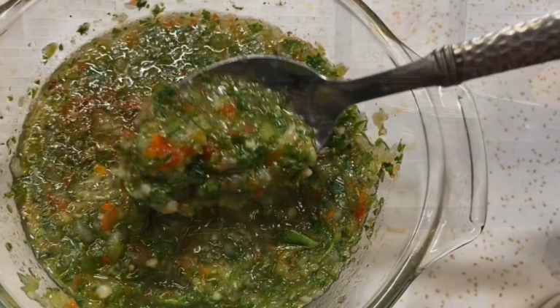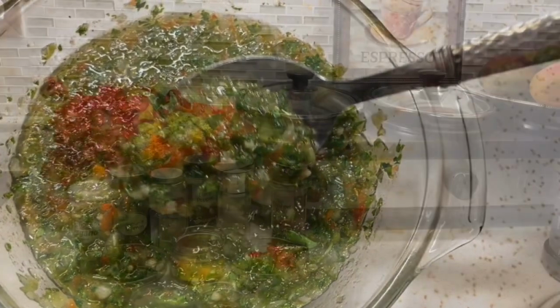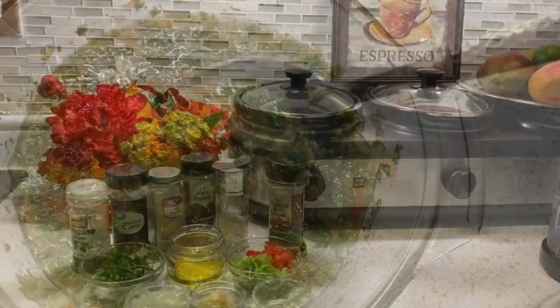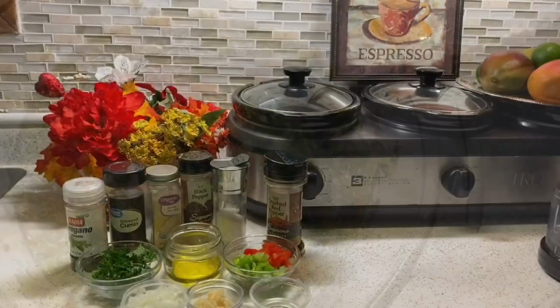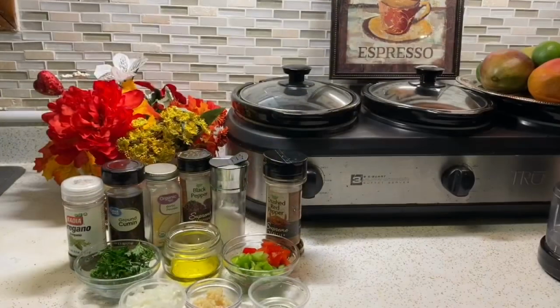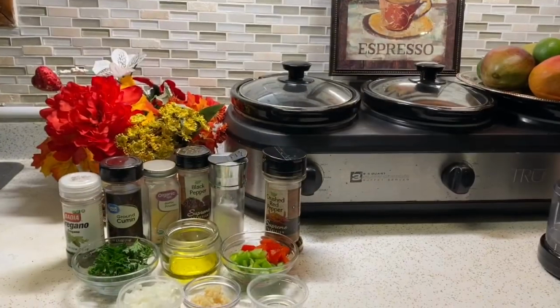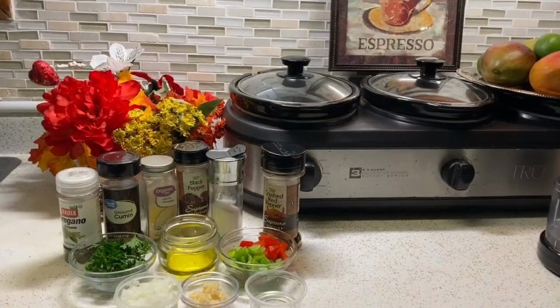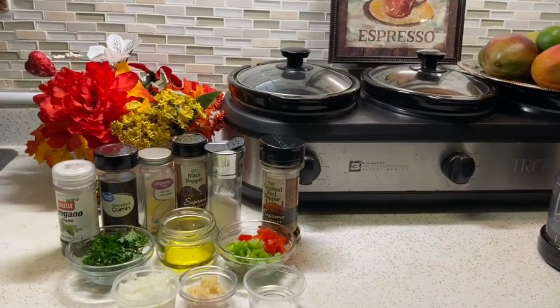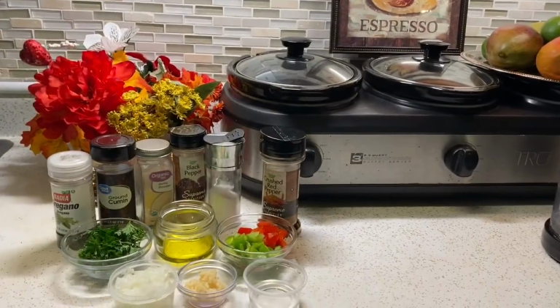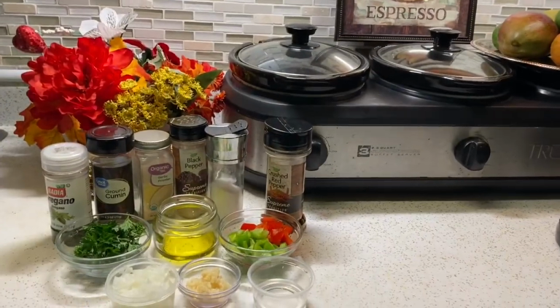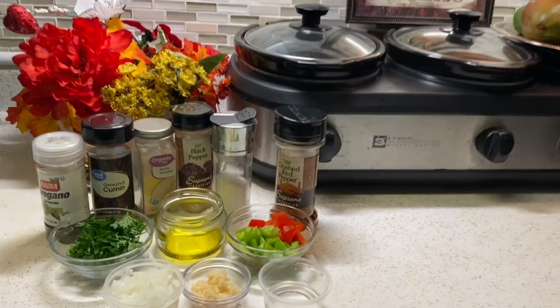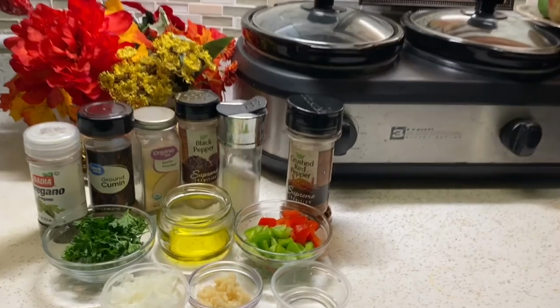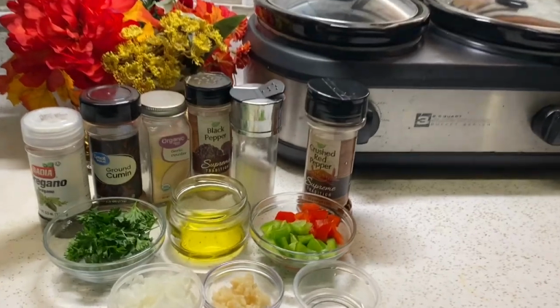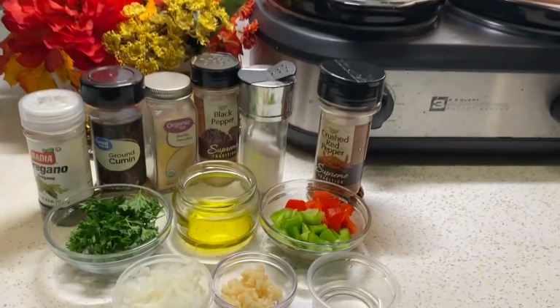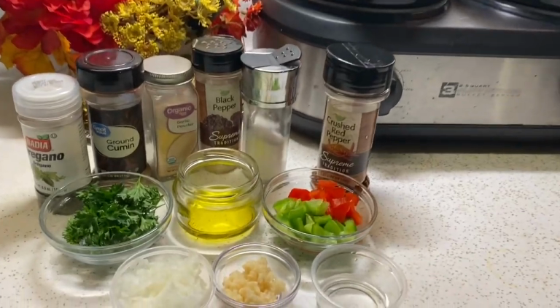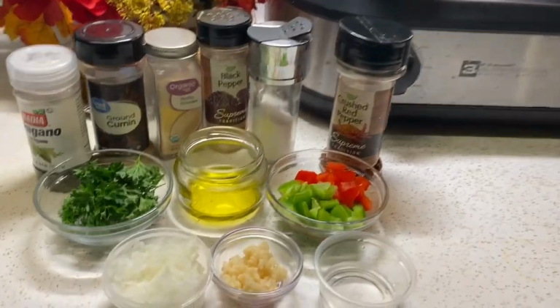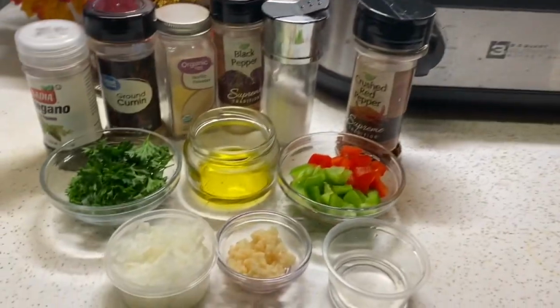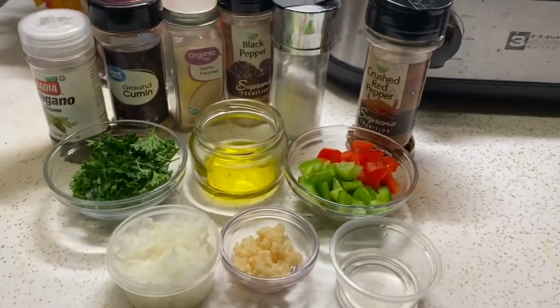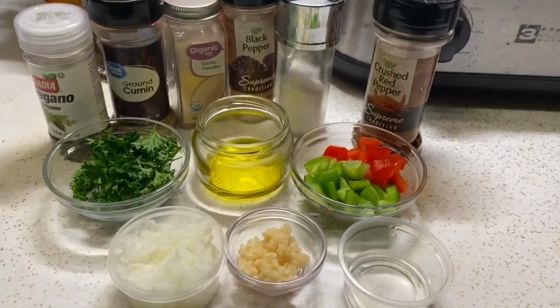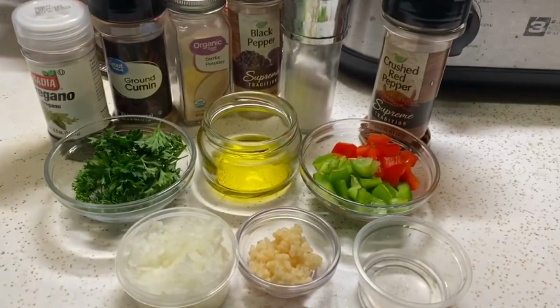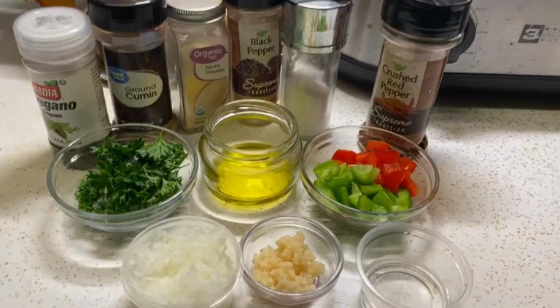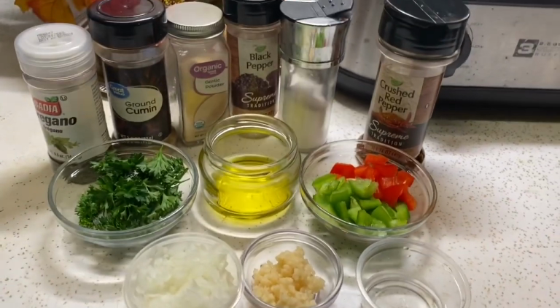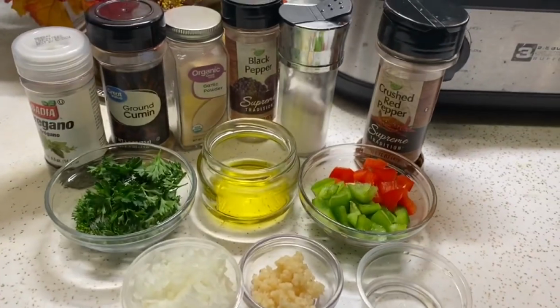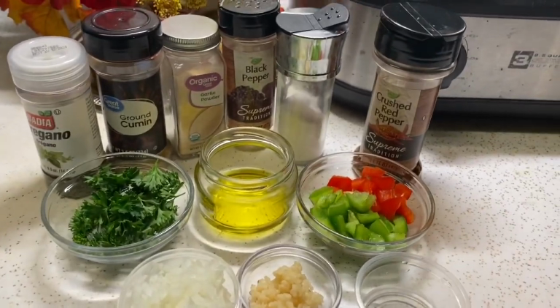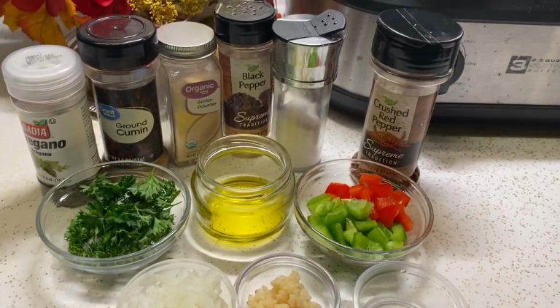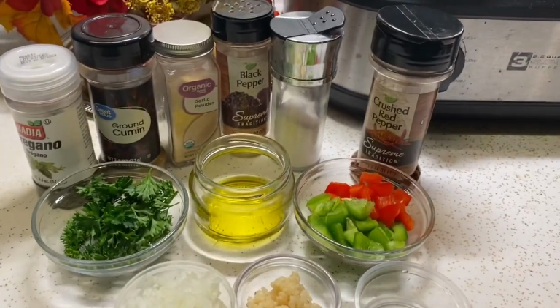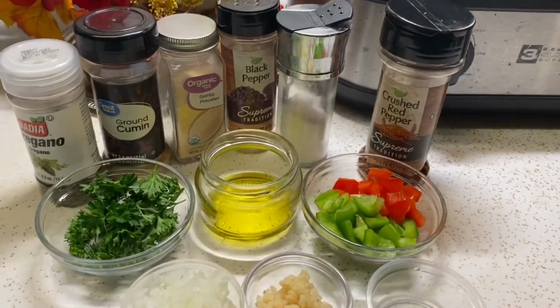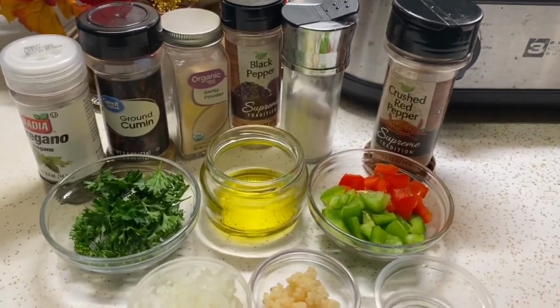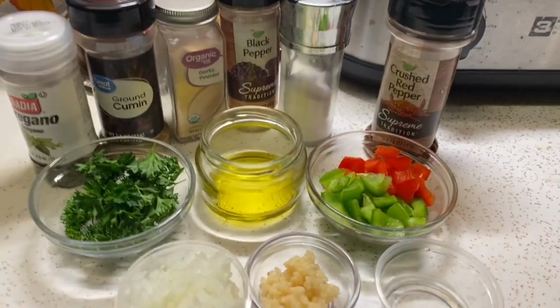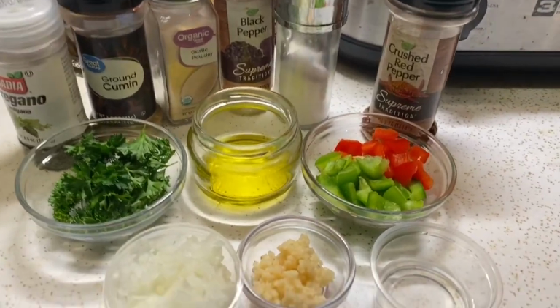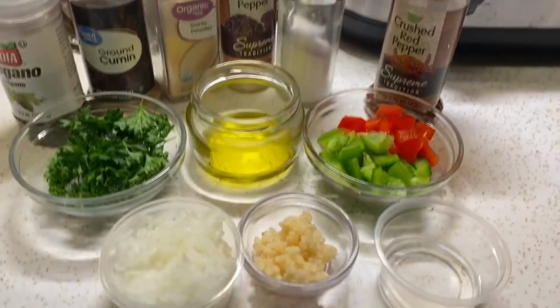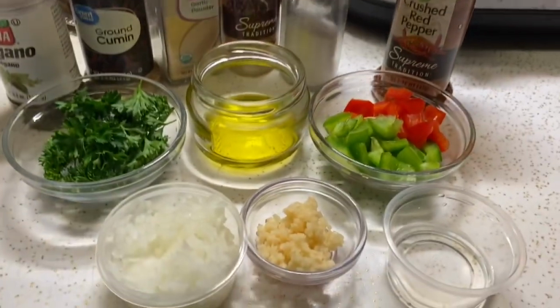Hey guys, welcome to my kitchen. If you're new here, thank you for stopping by. And if you're a regular, thank you for returning. Today, I'm going to show you how to make a simple chimichurri sauce.